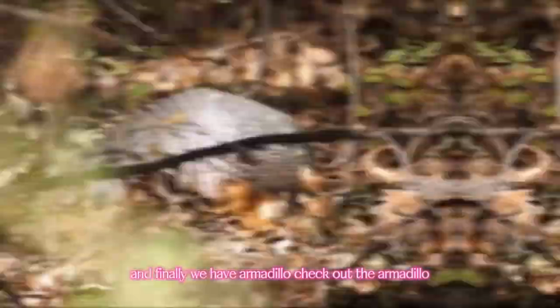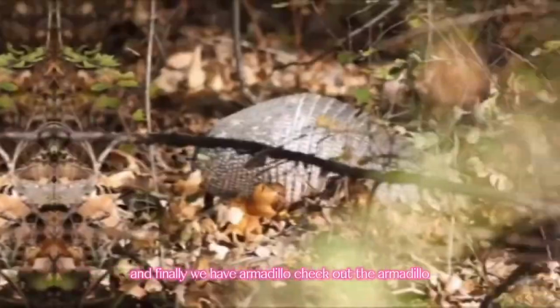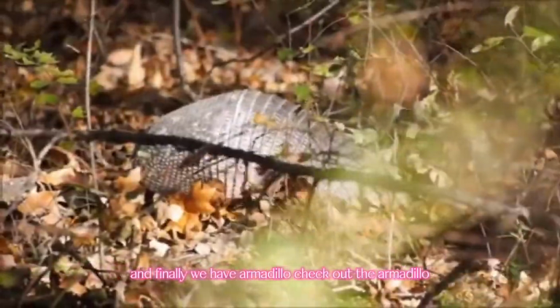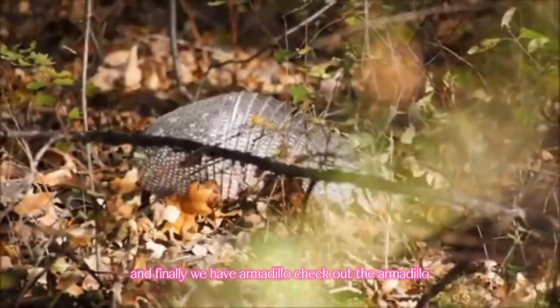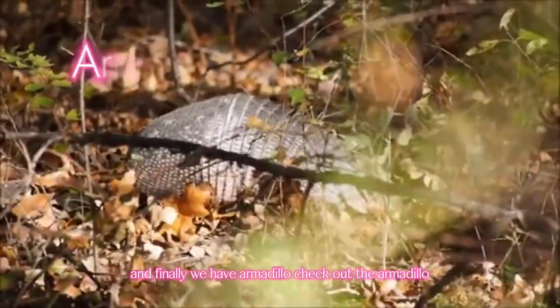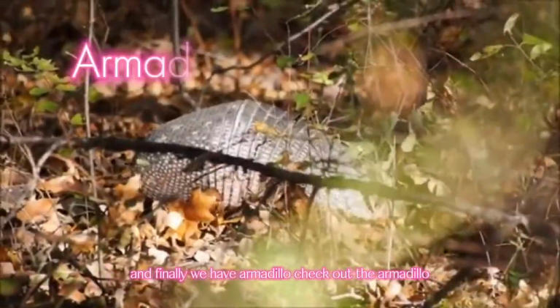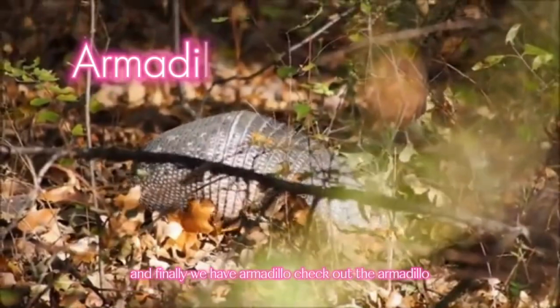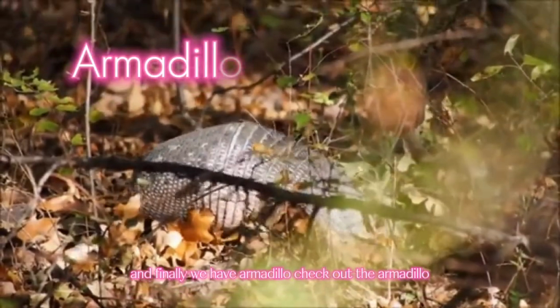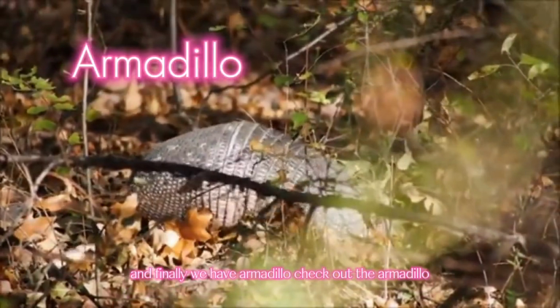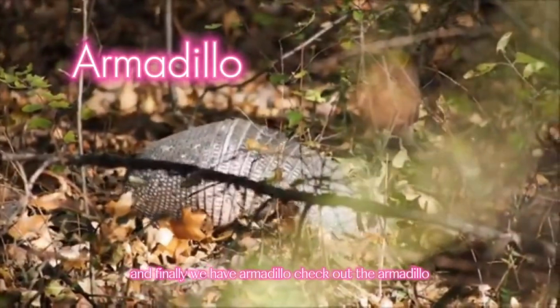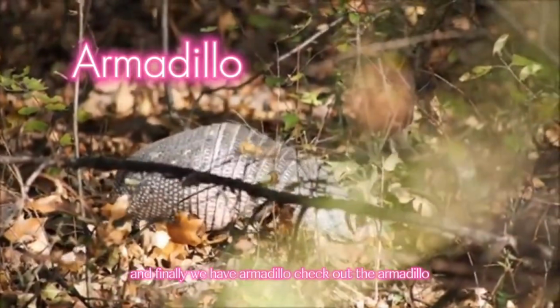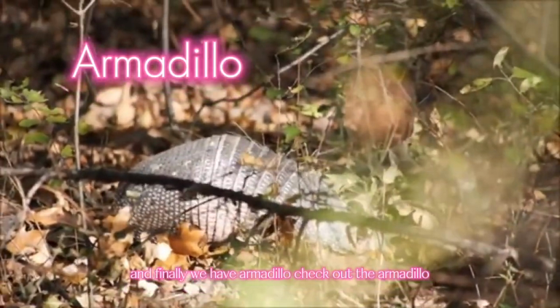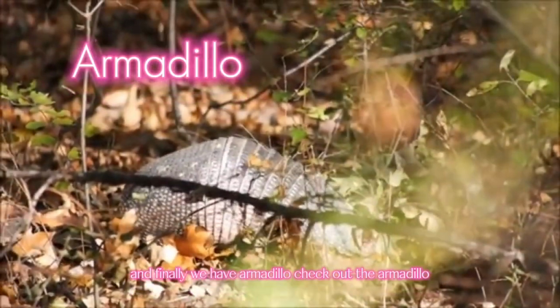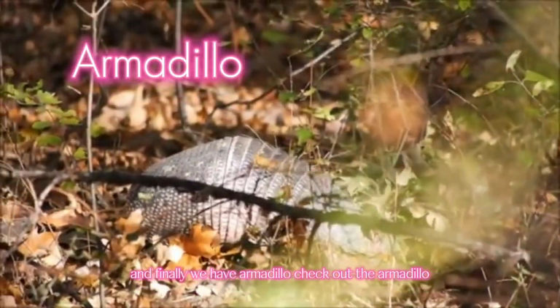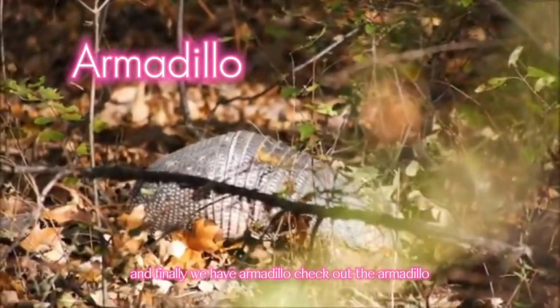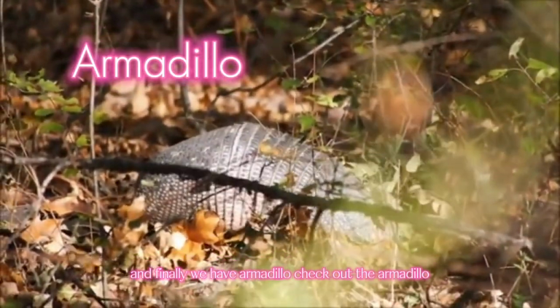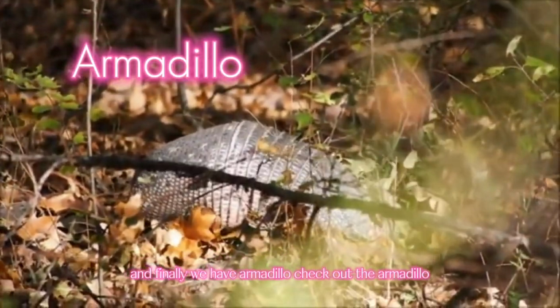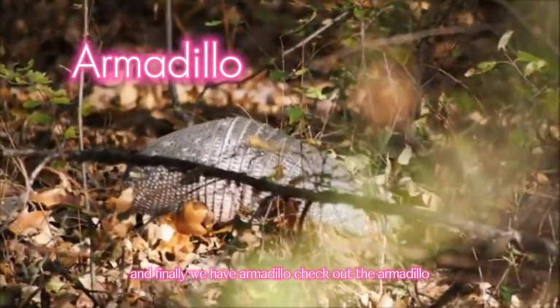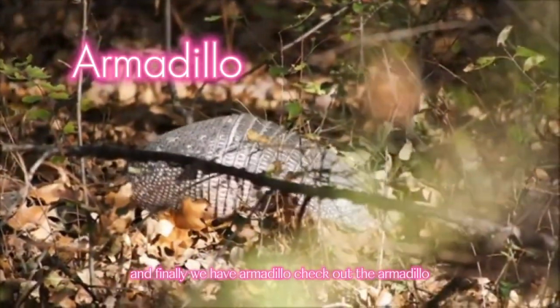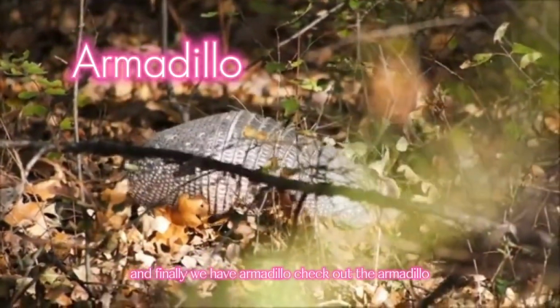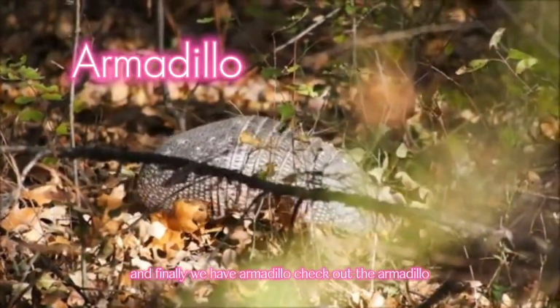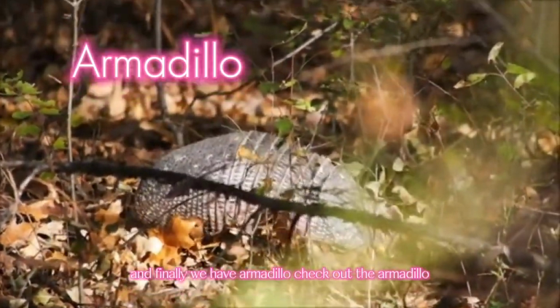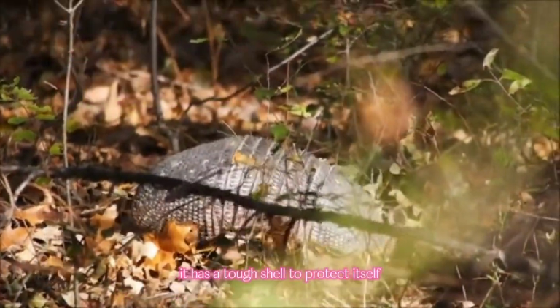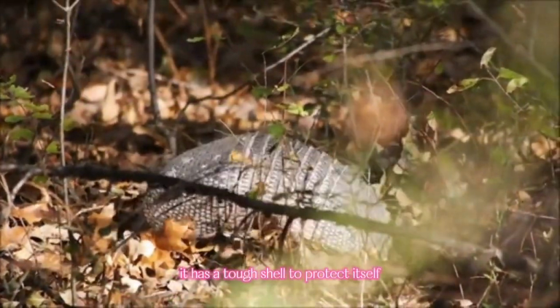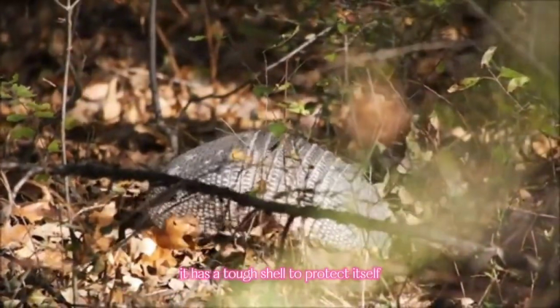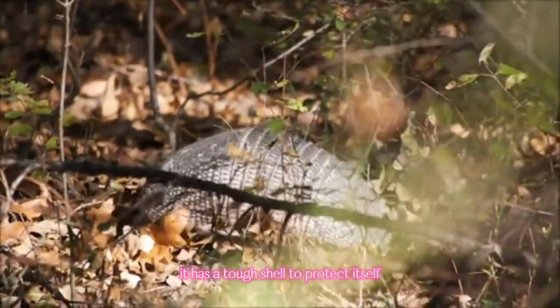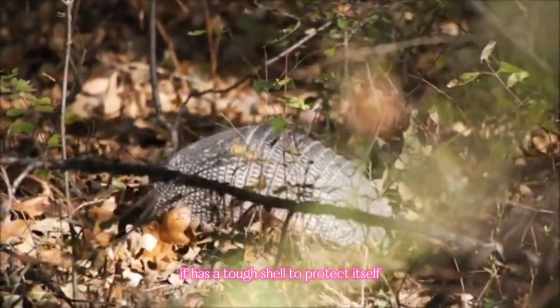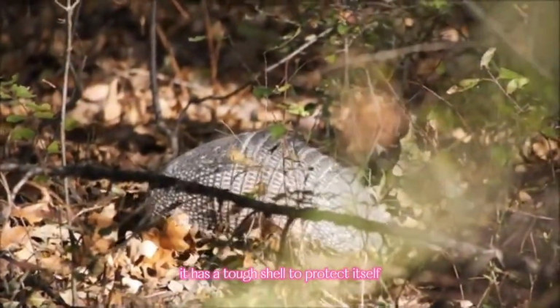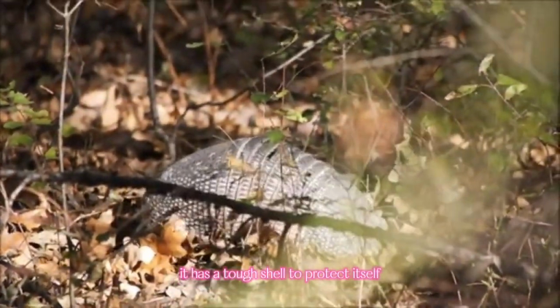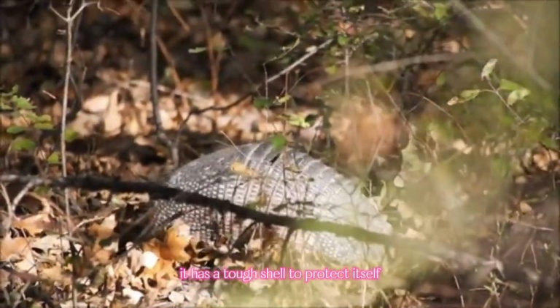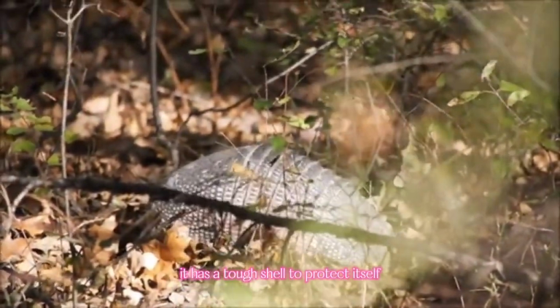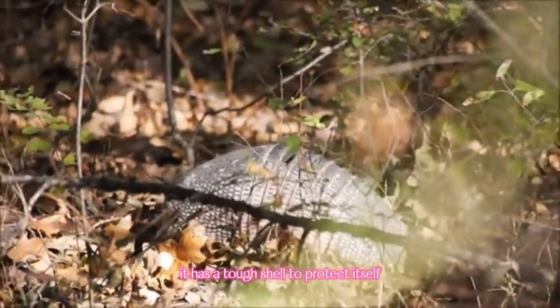Finally, we have Armadillo. Check out the Armadillo. It has a tough shell to protect itself.